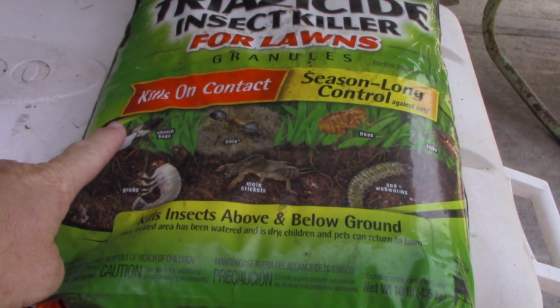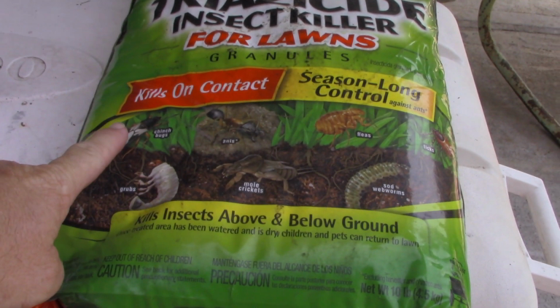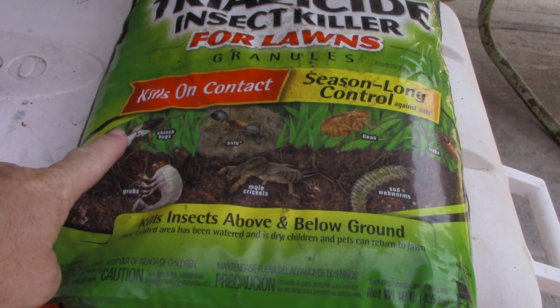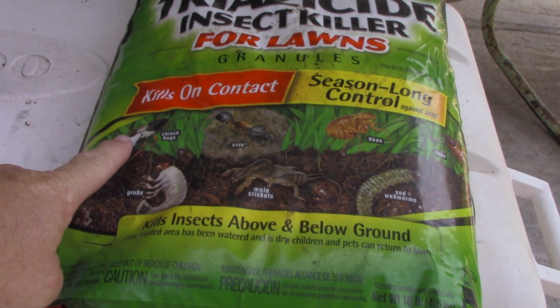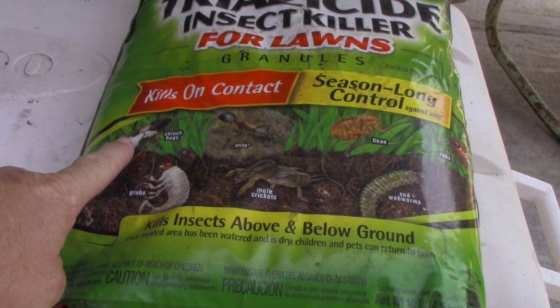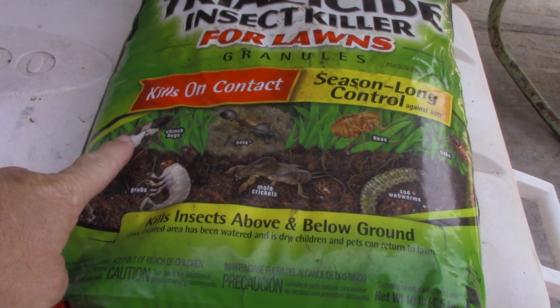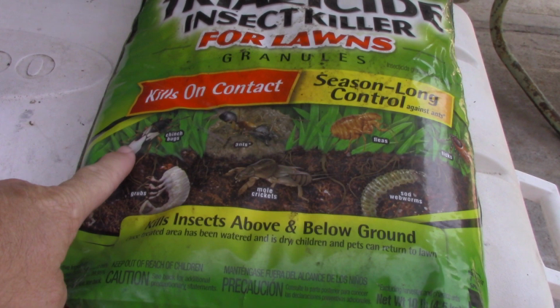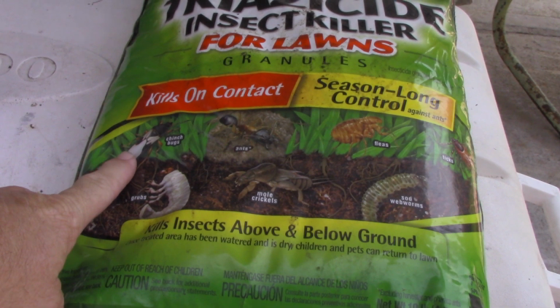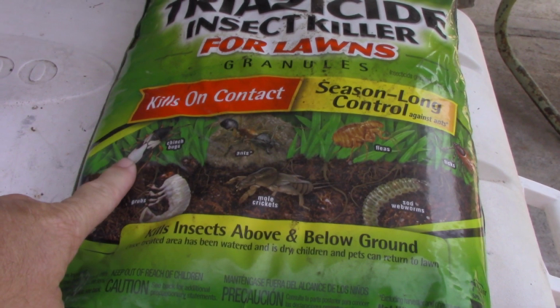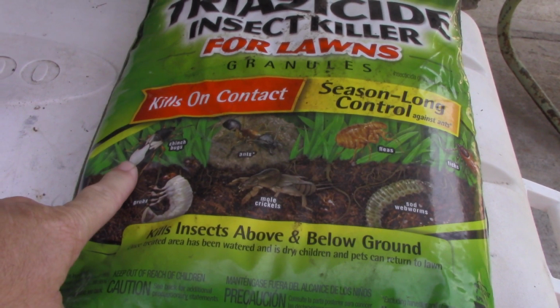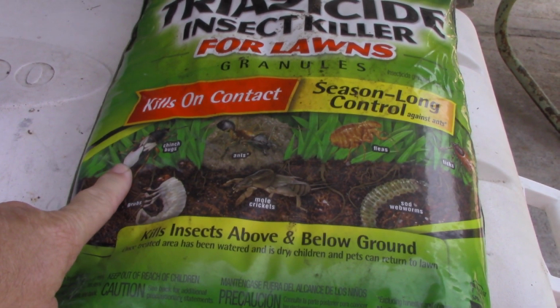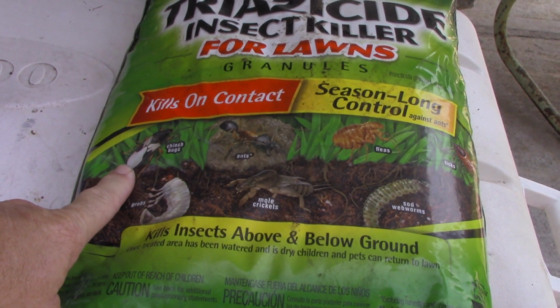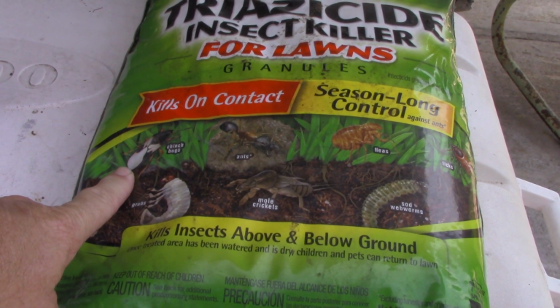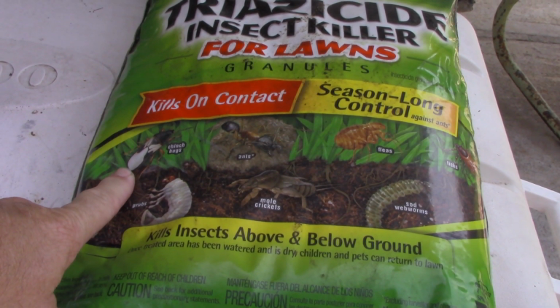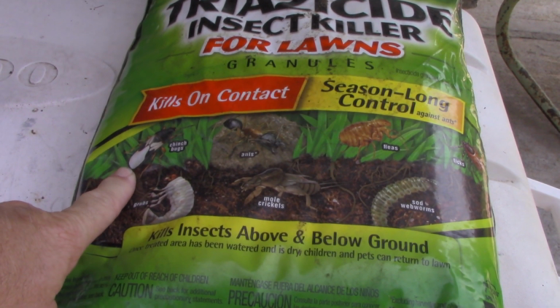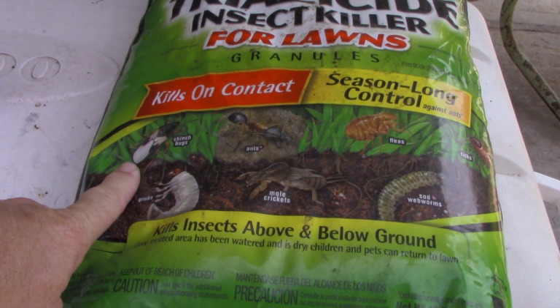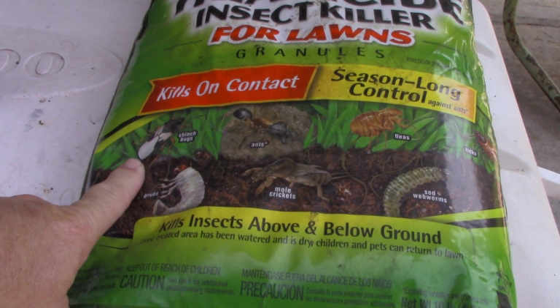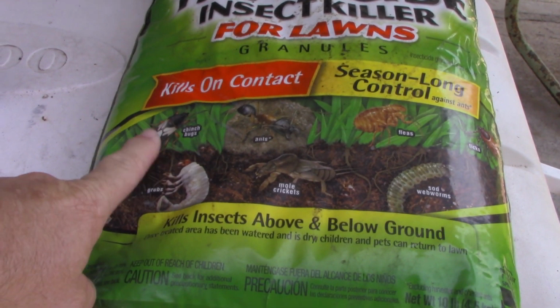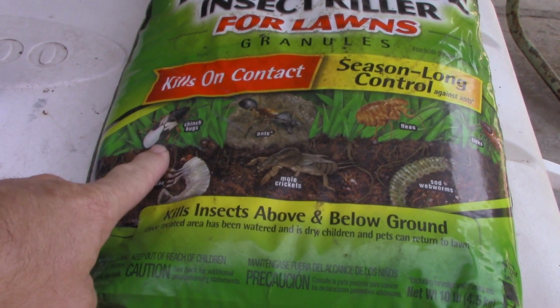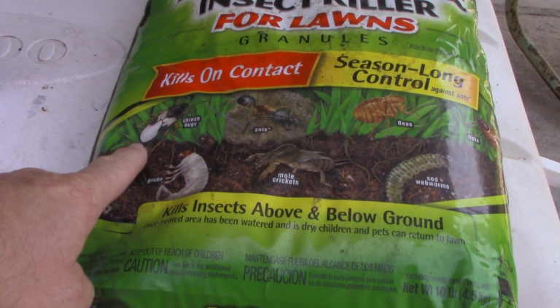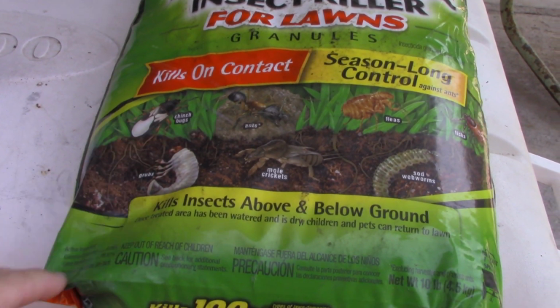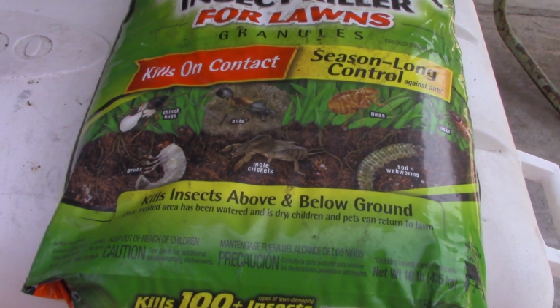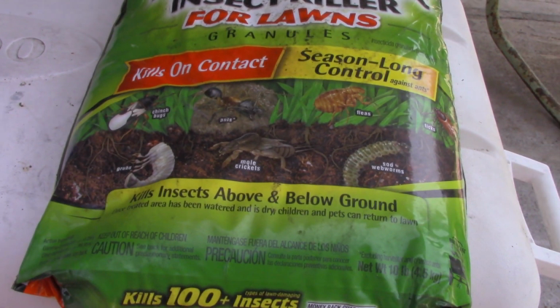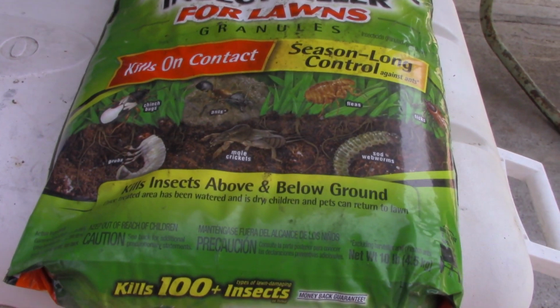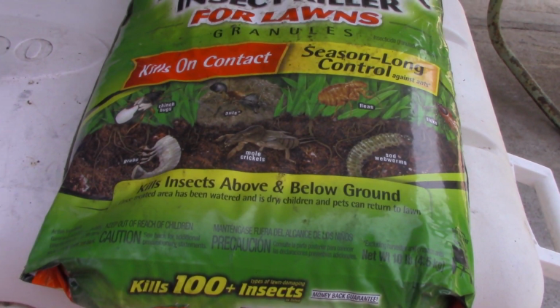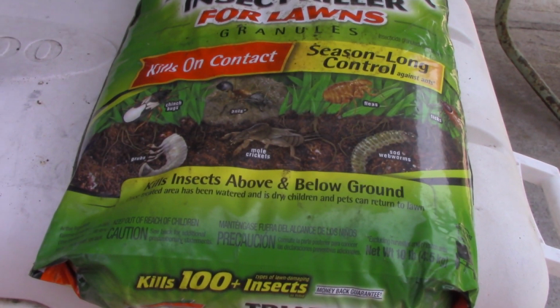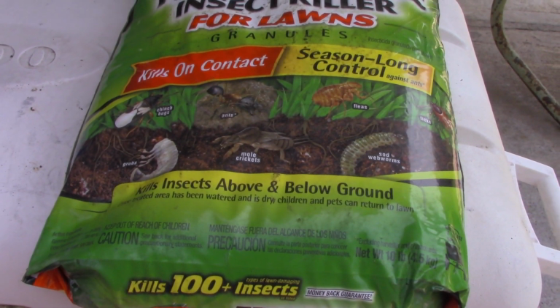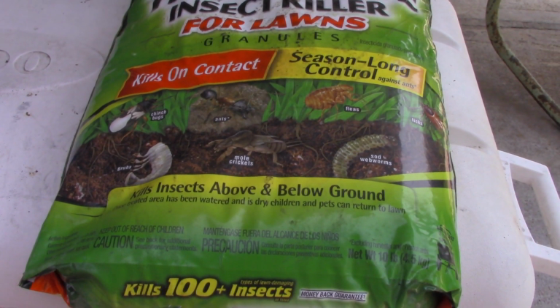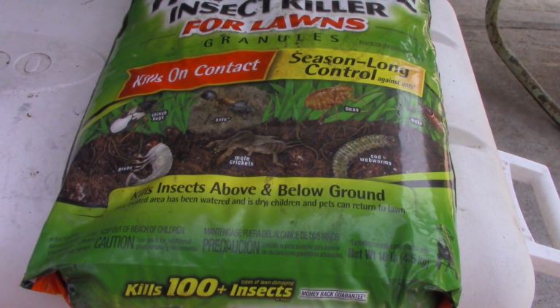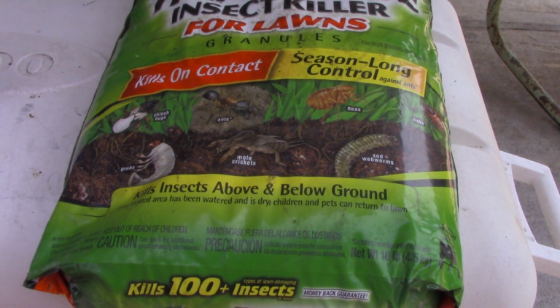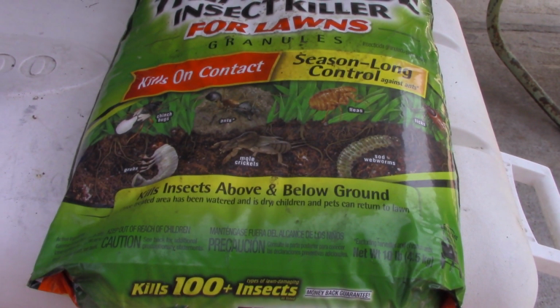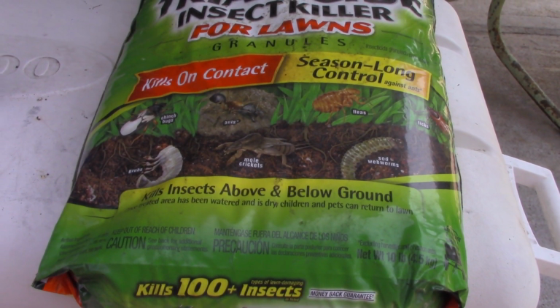I was looking at some flowers up by the house and I saw a chinch bug in the marigolds.